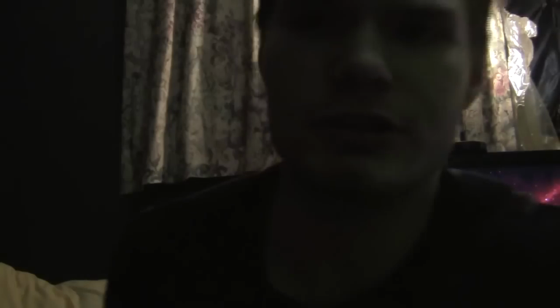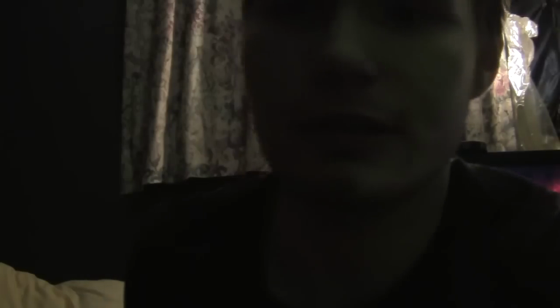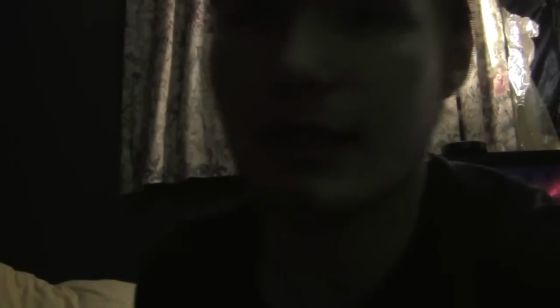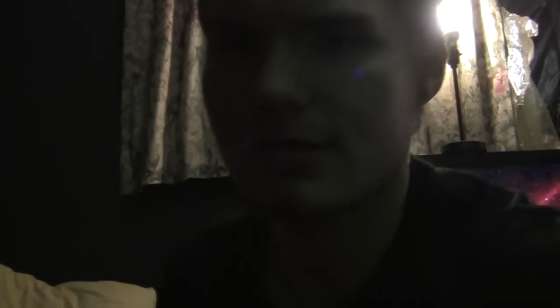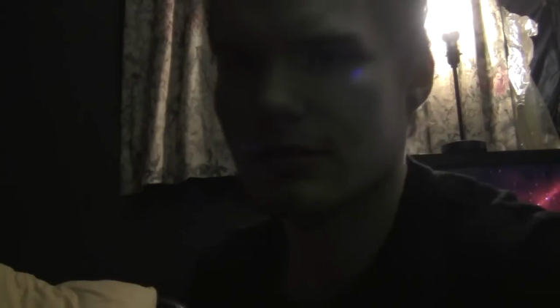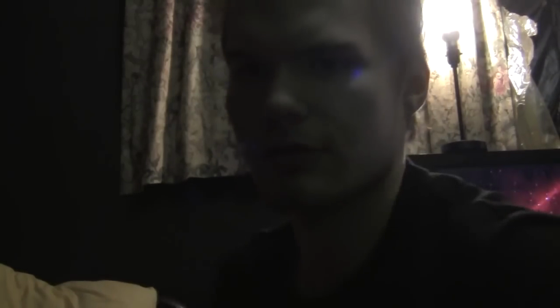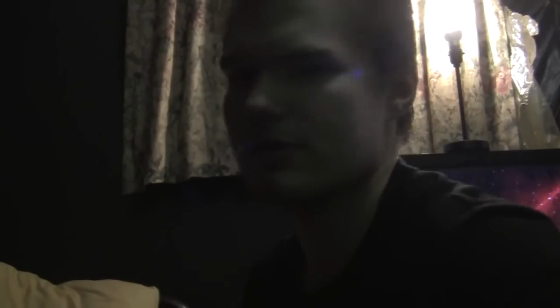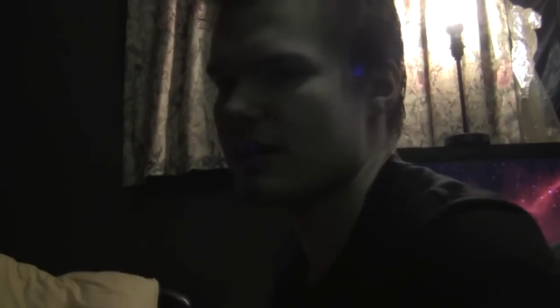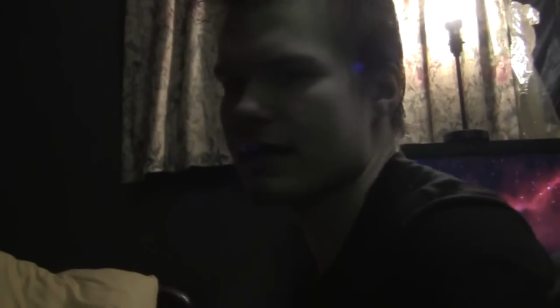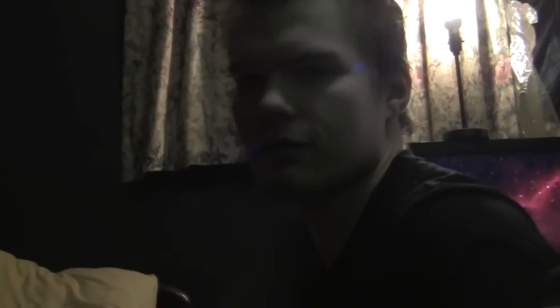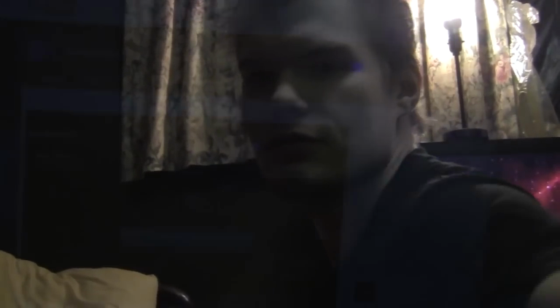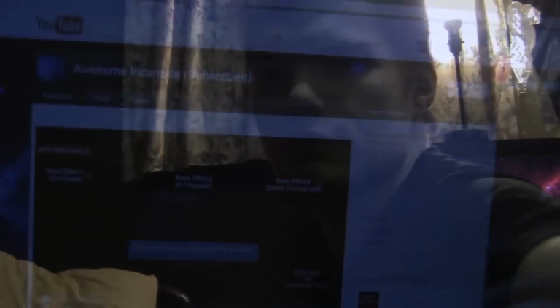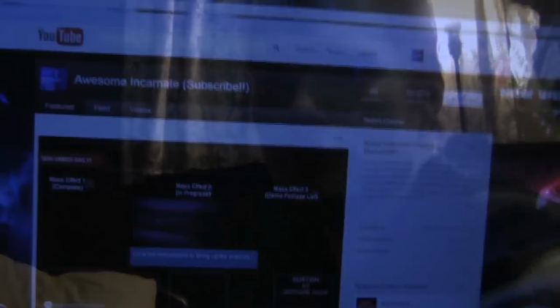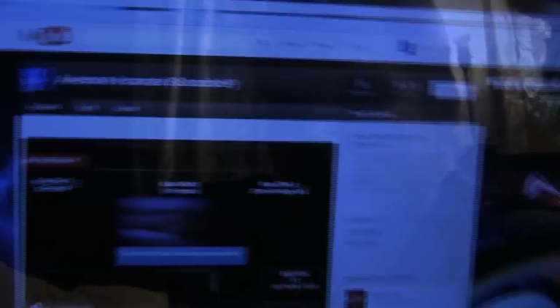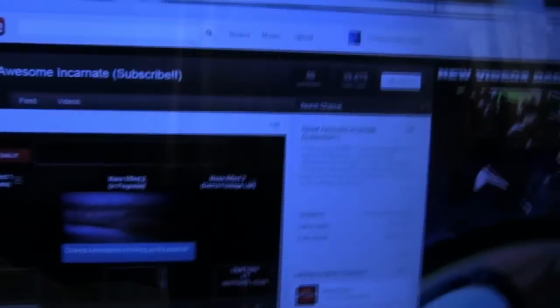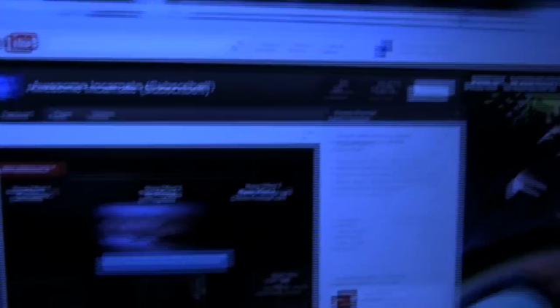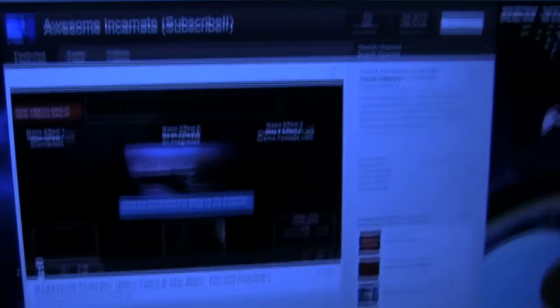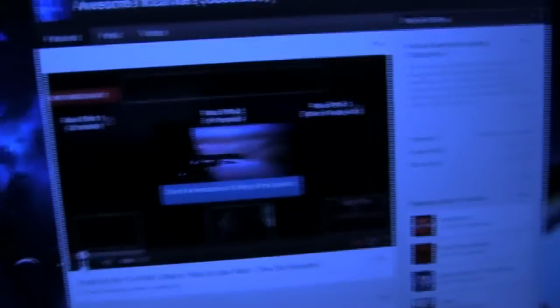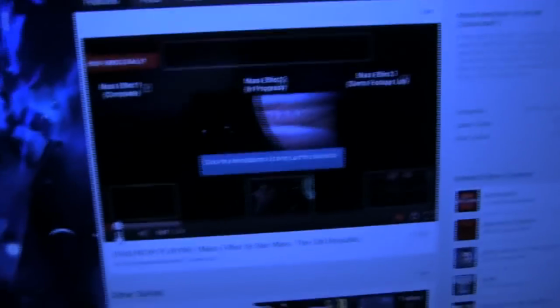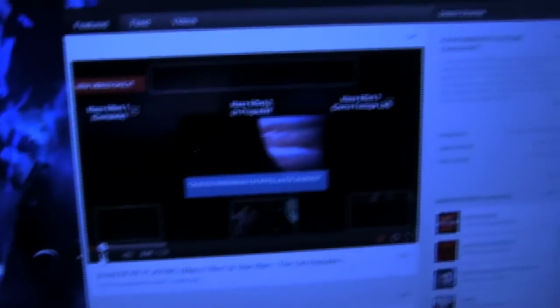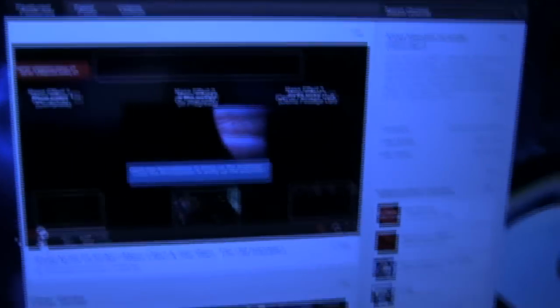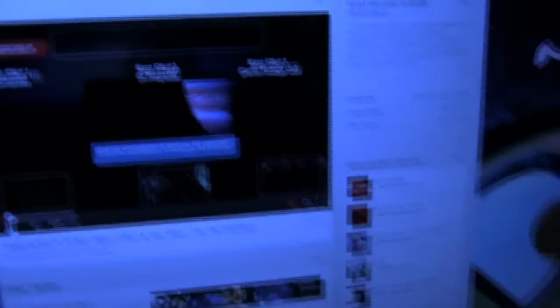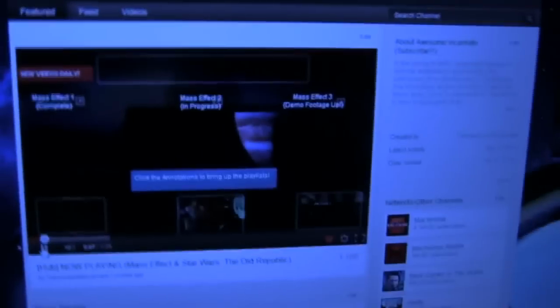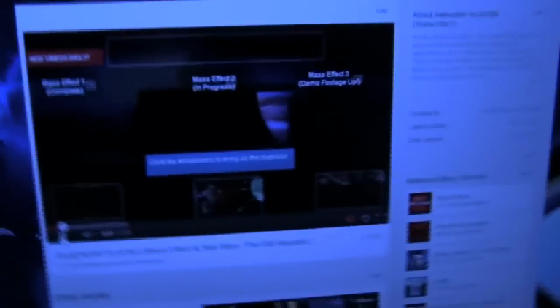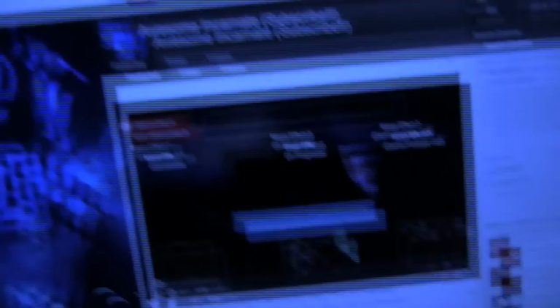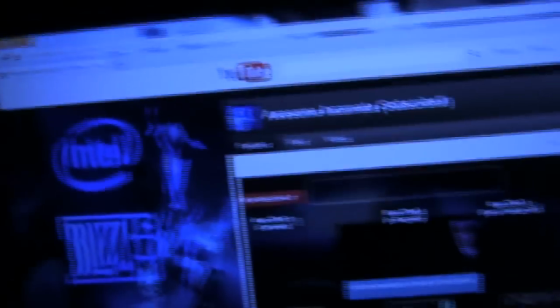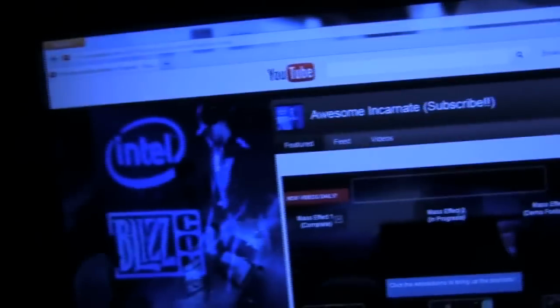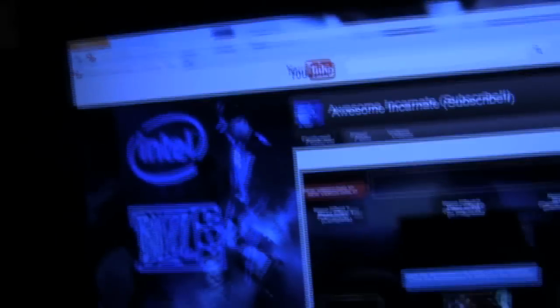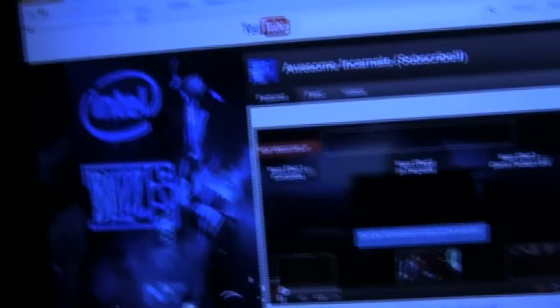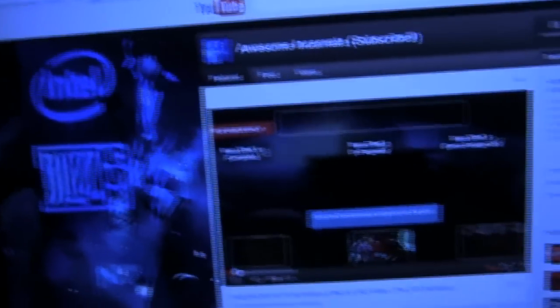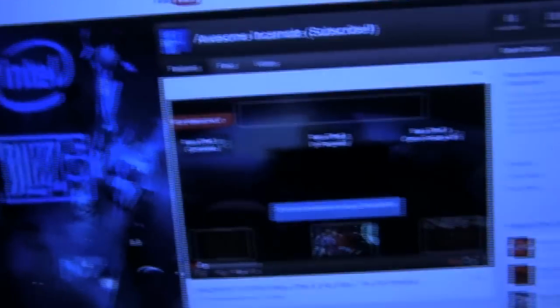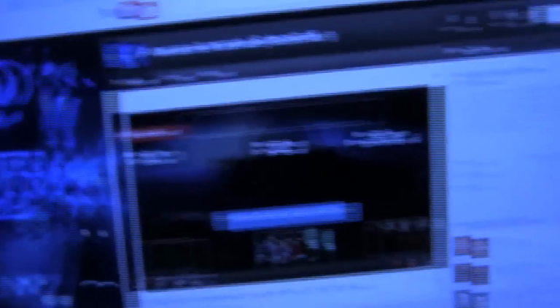Let me show you guys. We're going to do this right now. Here we are on the hub page for Awesome Incarnate.